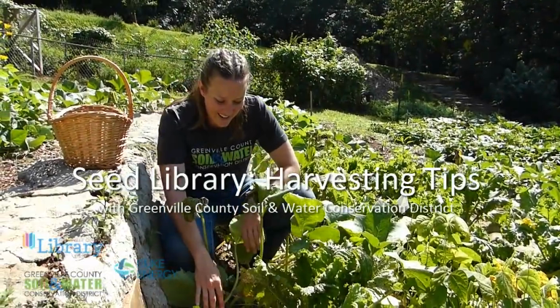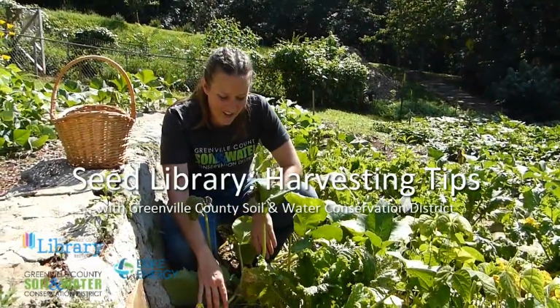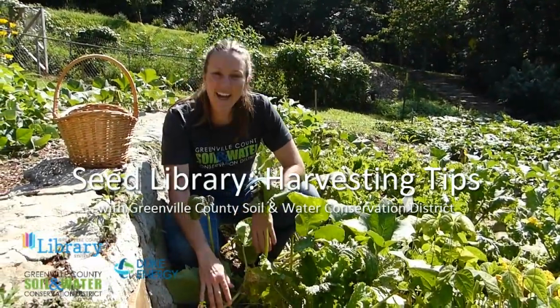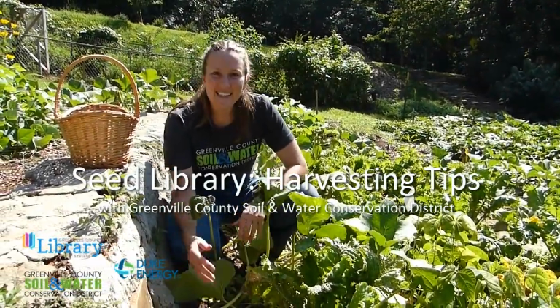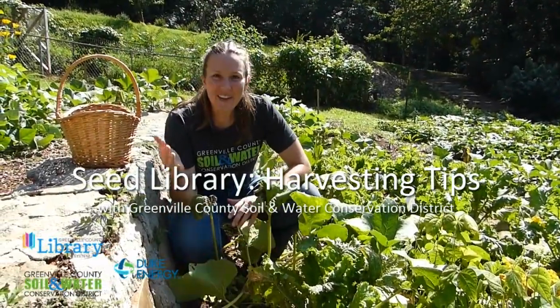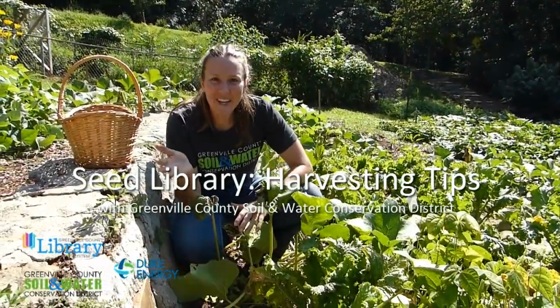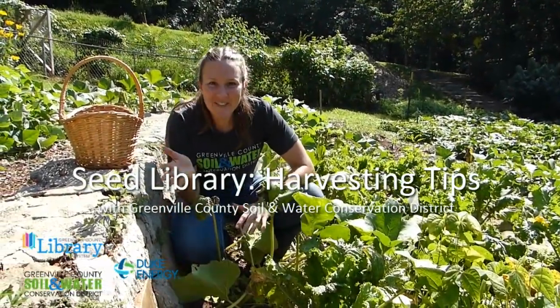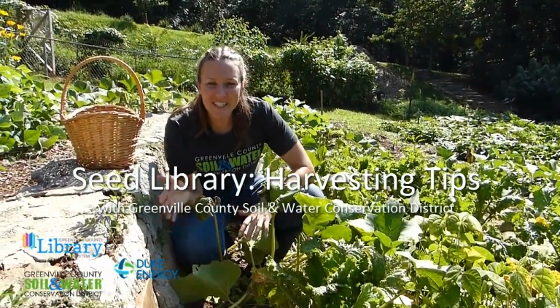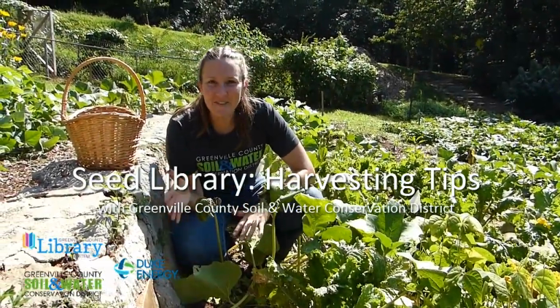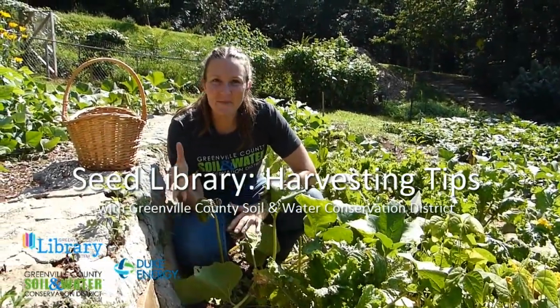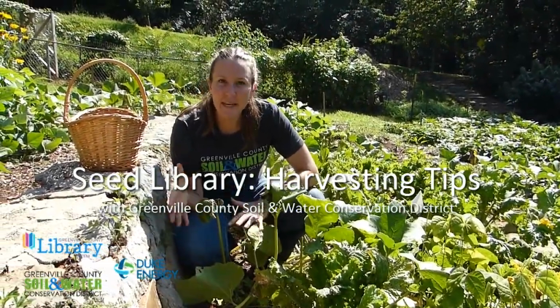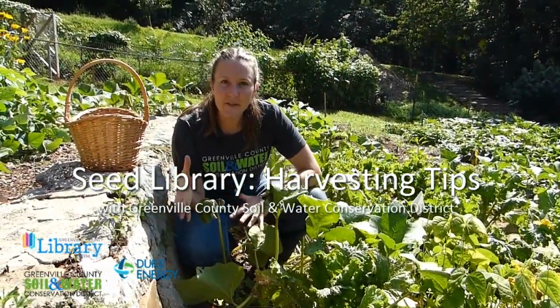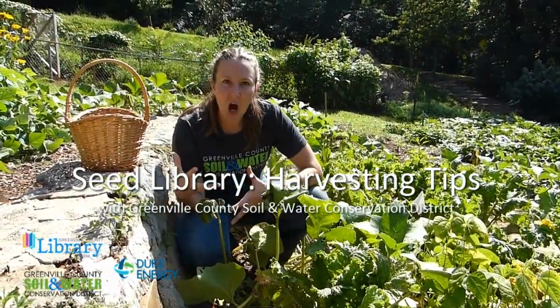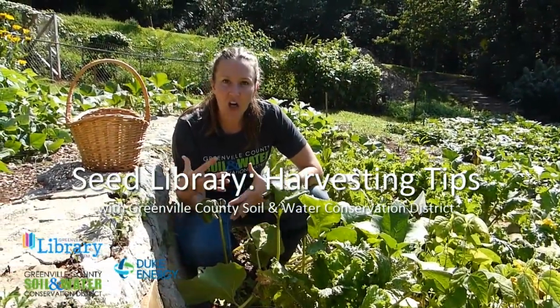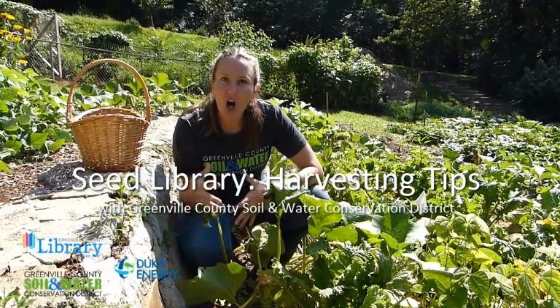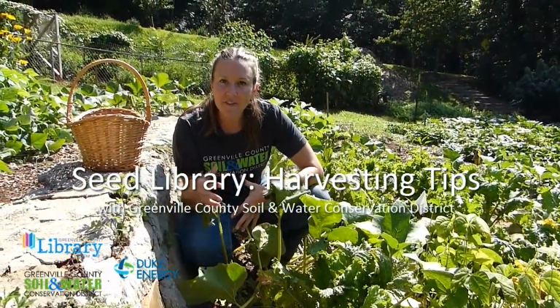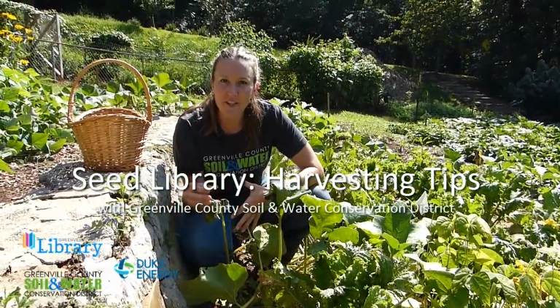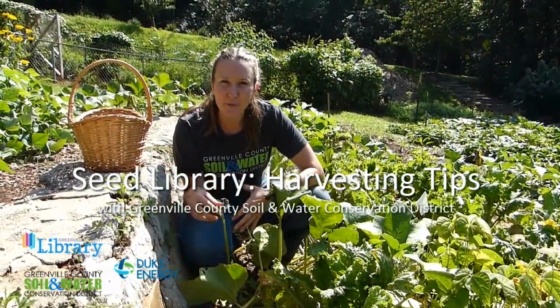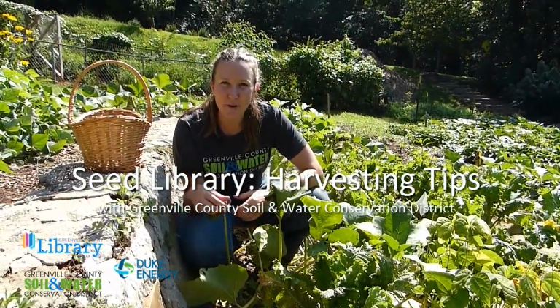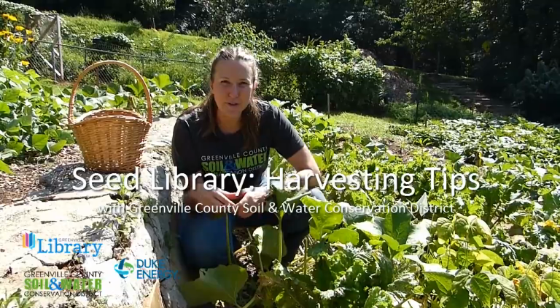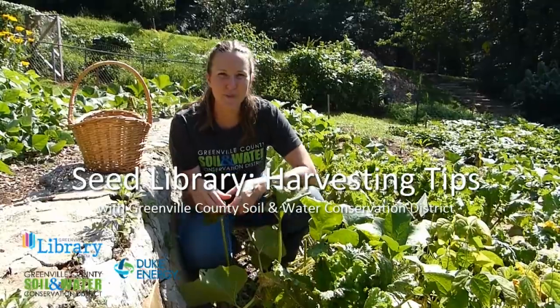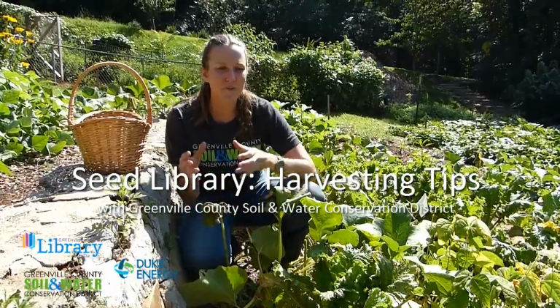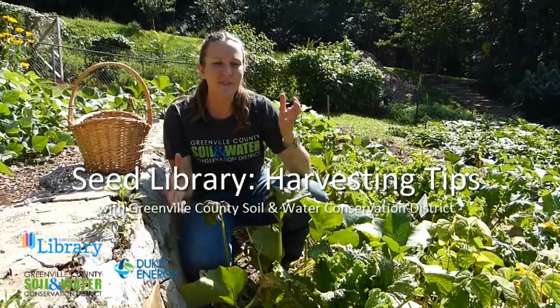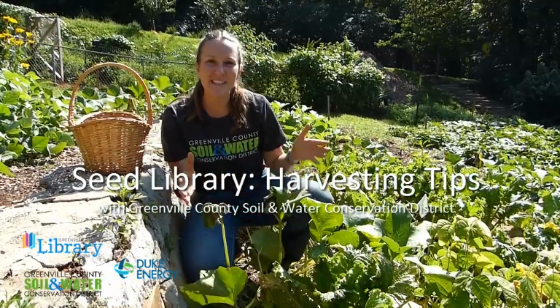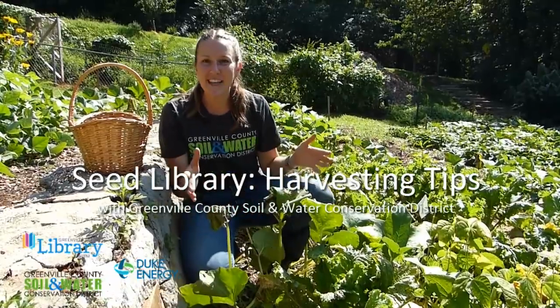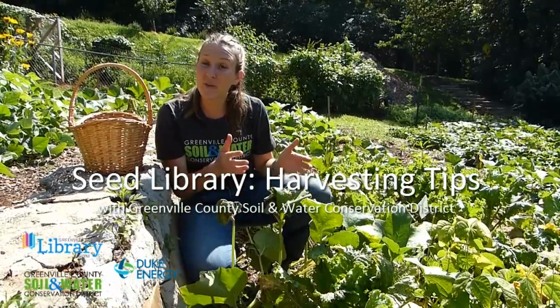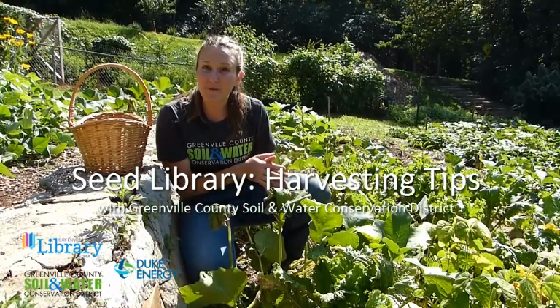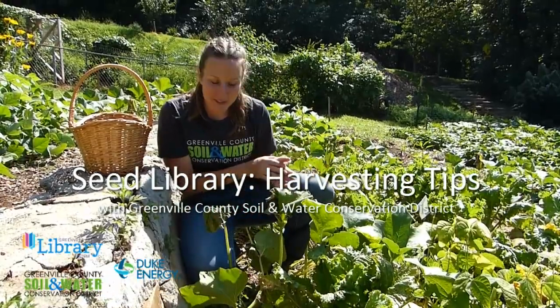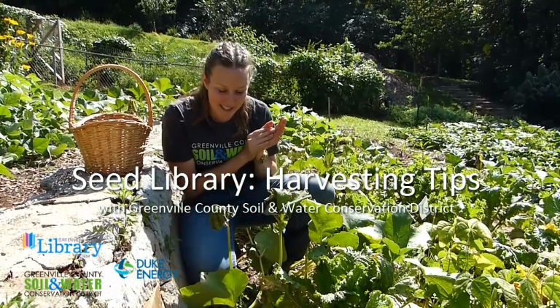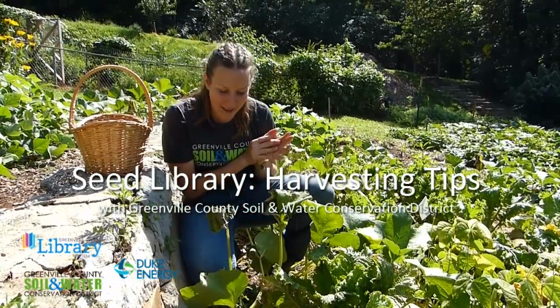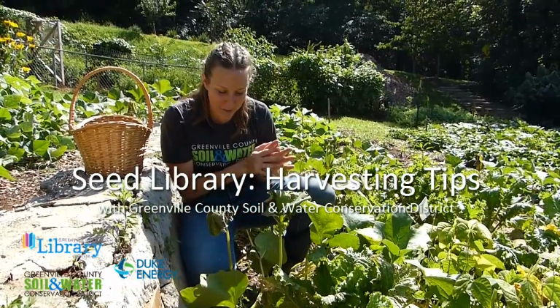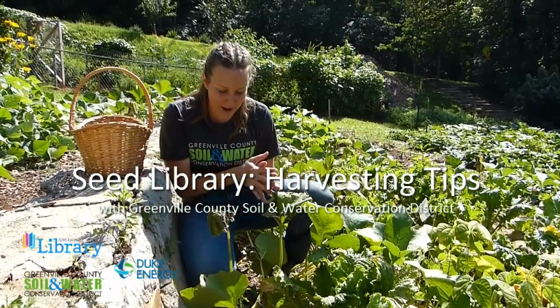Hey guys, I'm here and I'm just going to give you some tips on harvesting your produce from the seeds that you got from the seed library.